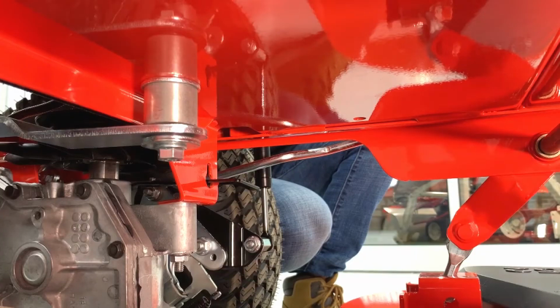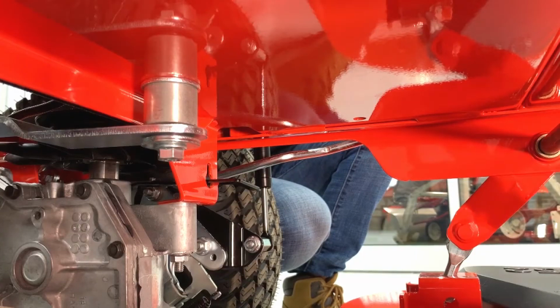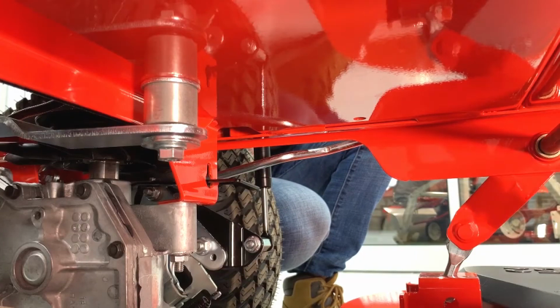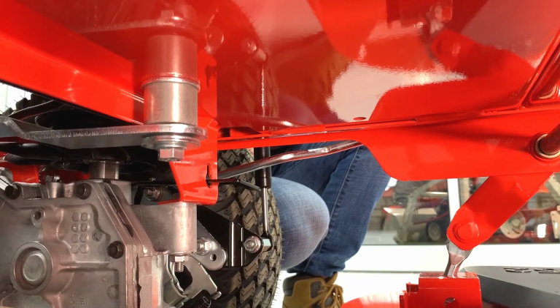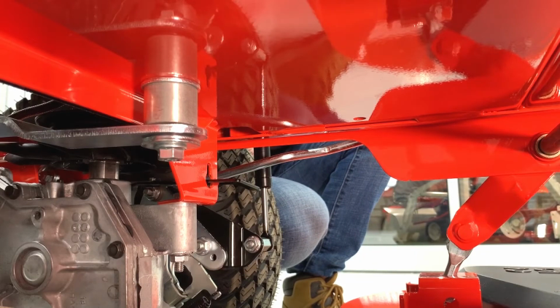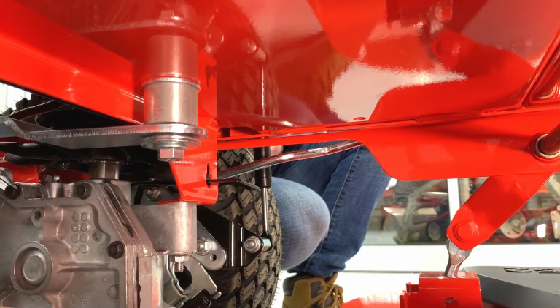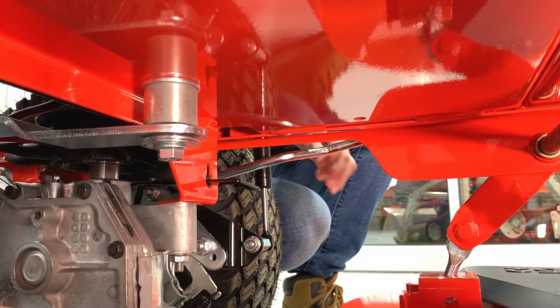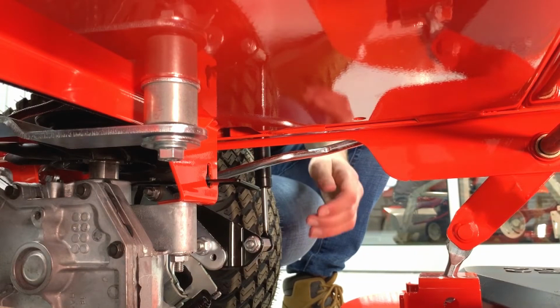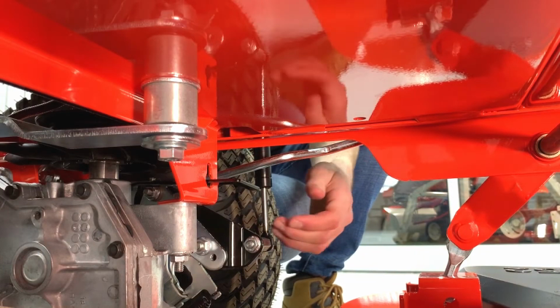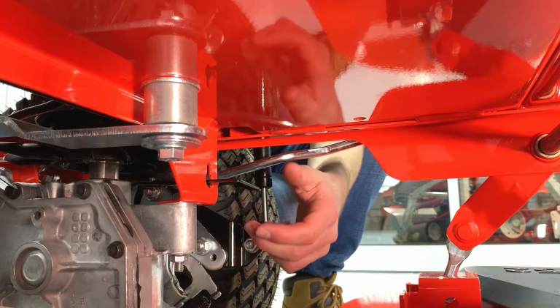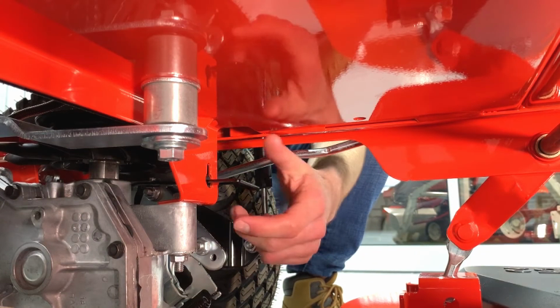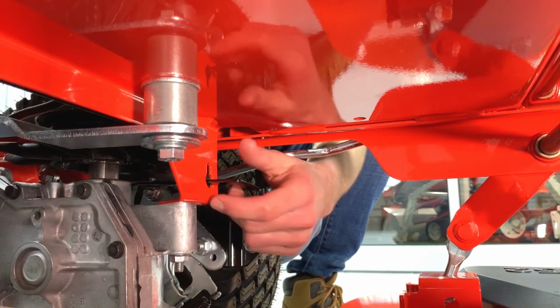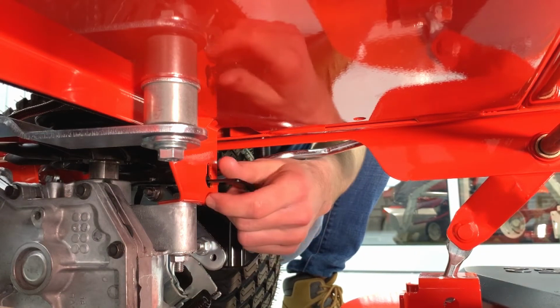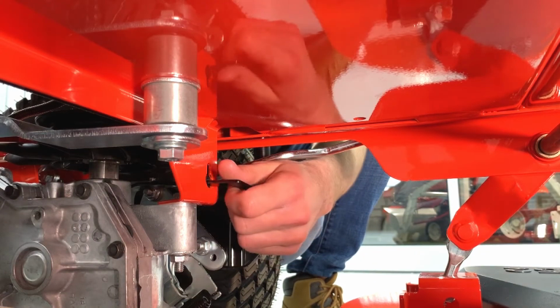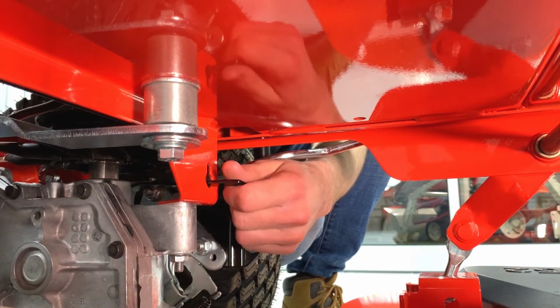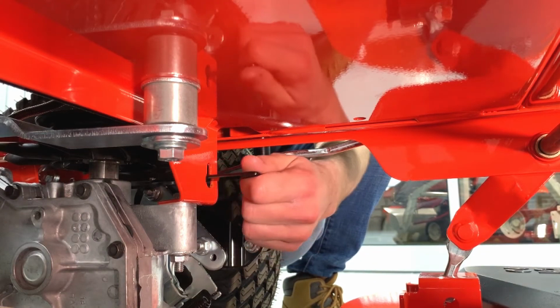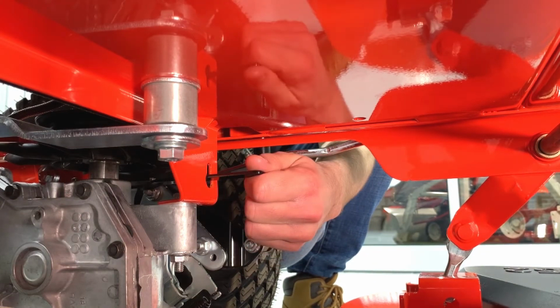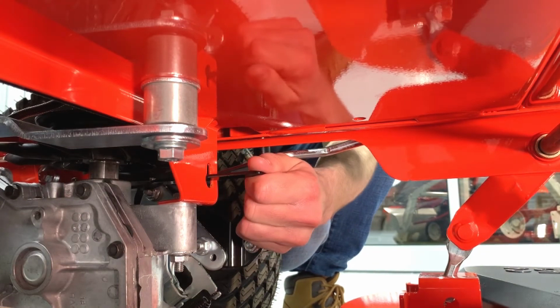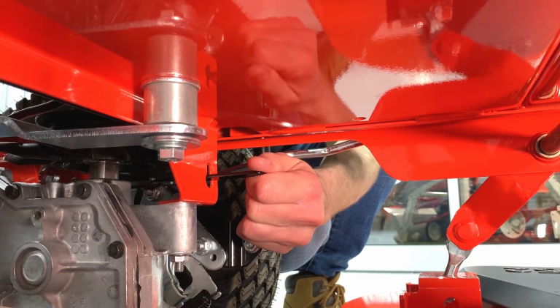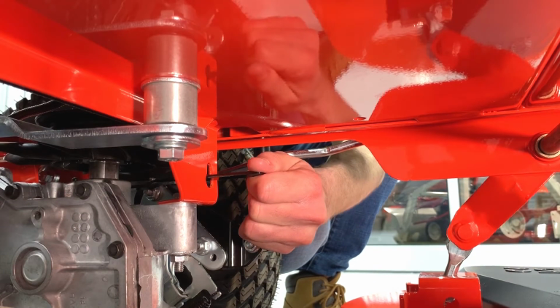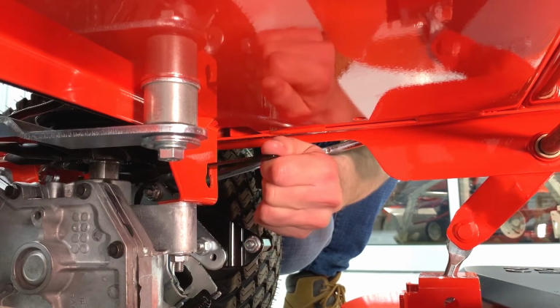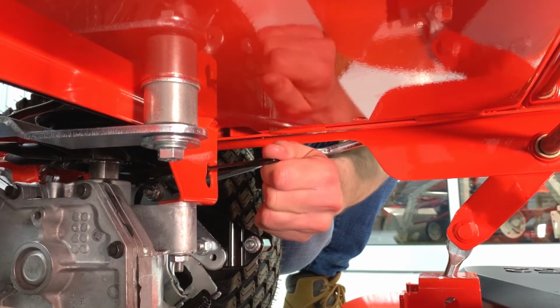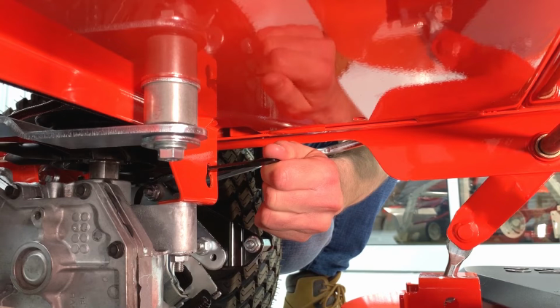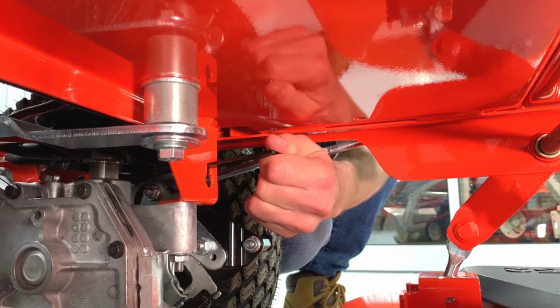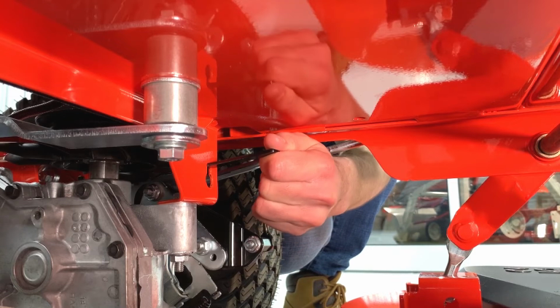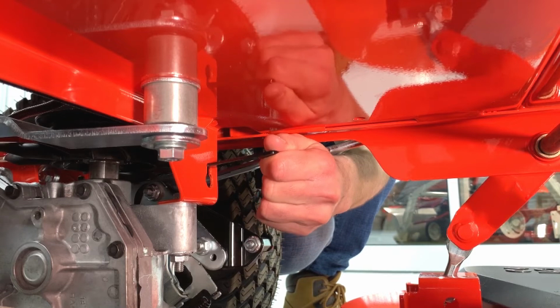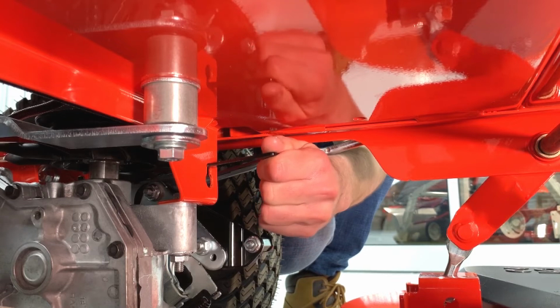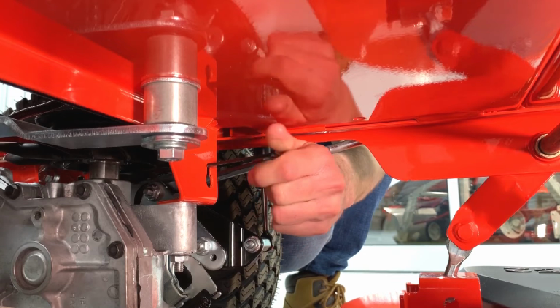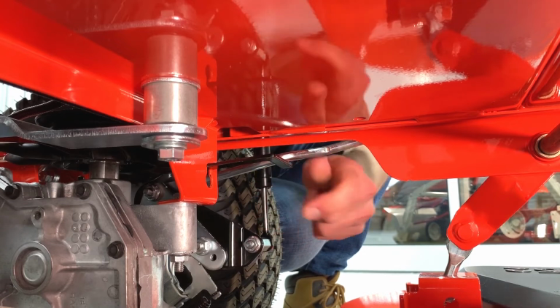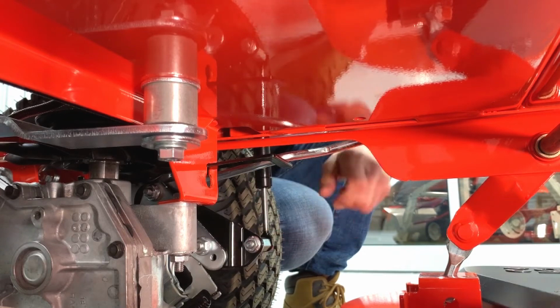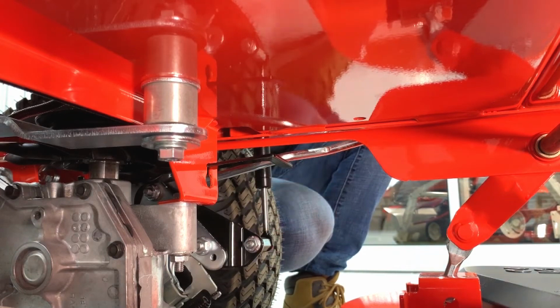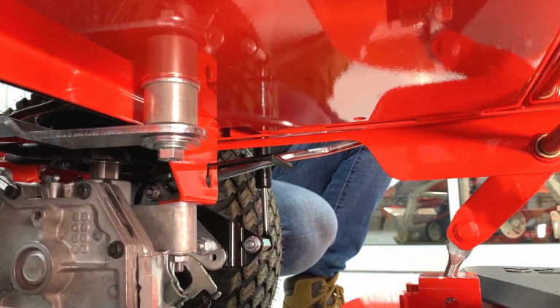Do the same to the transaxle bypass lever on the other side of the unit — pull the lever out and move it up to lock it in place.